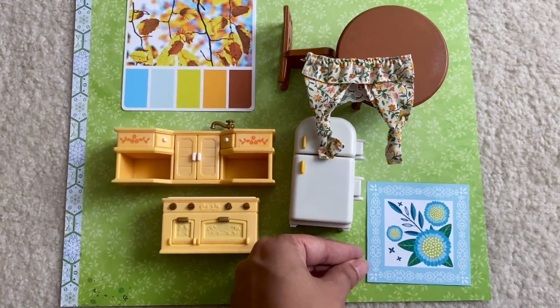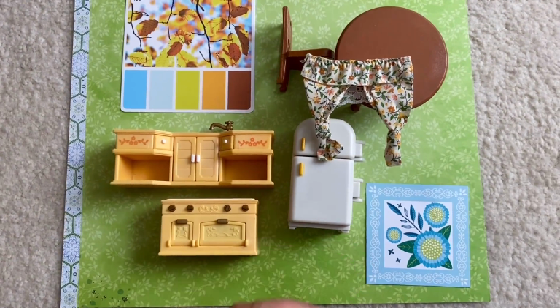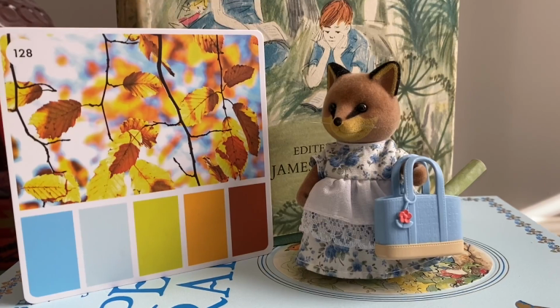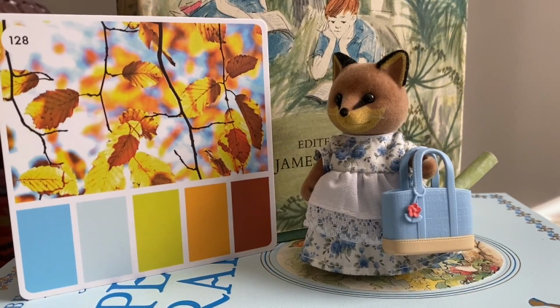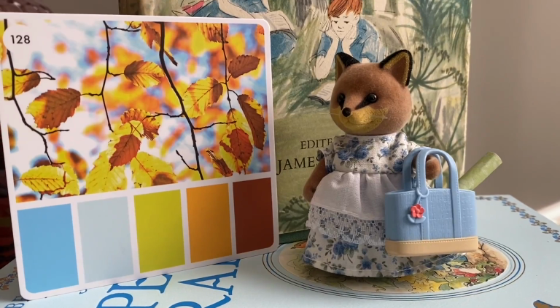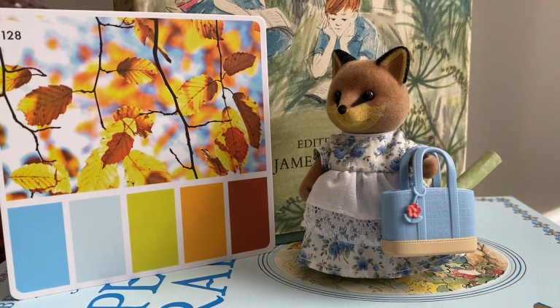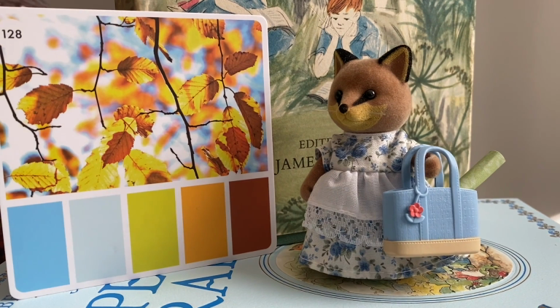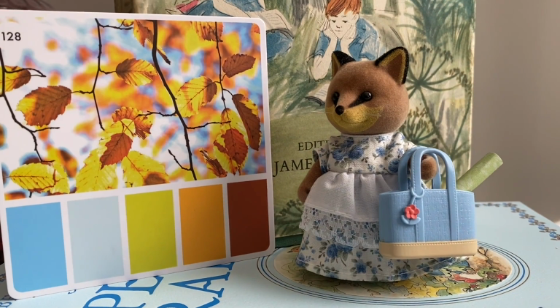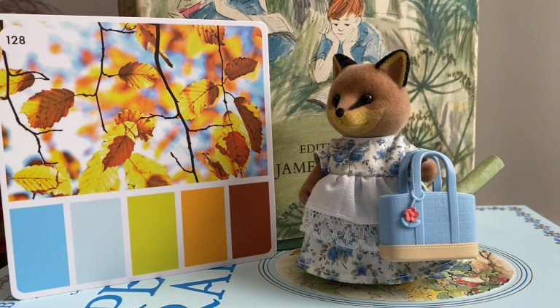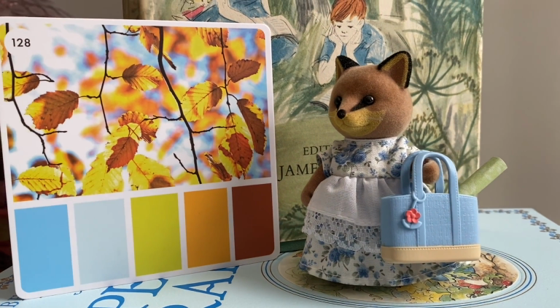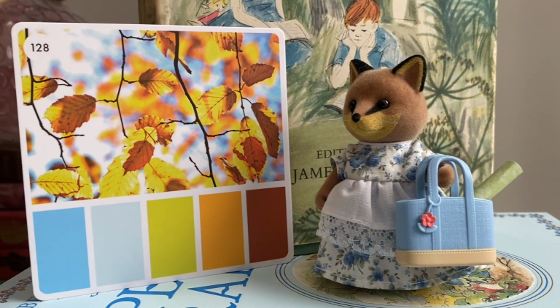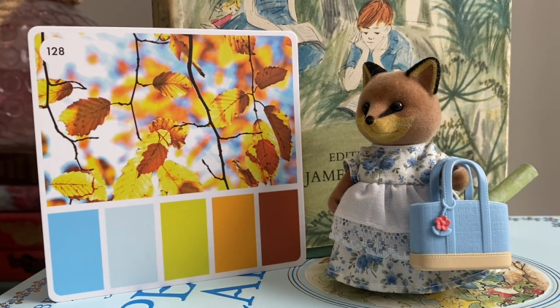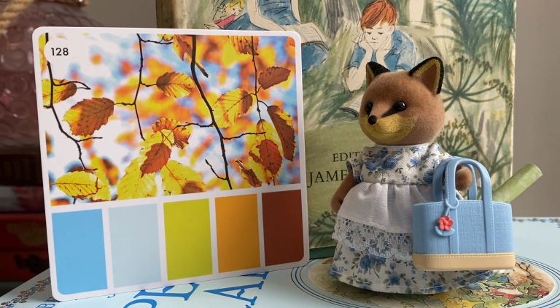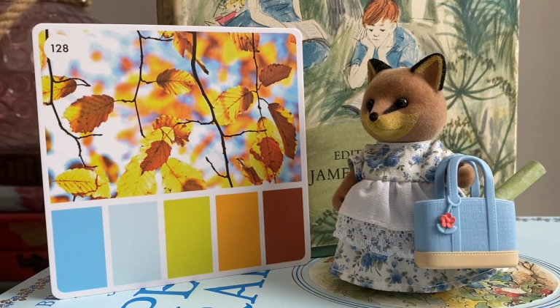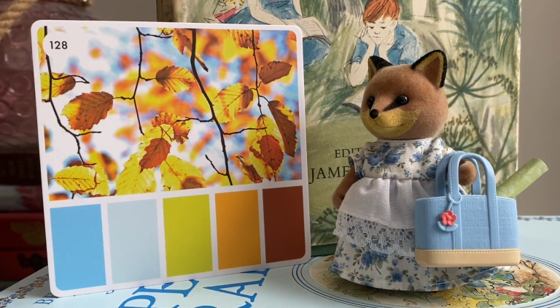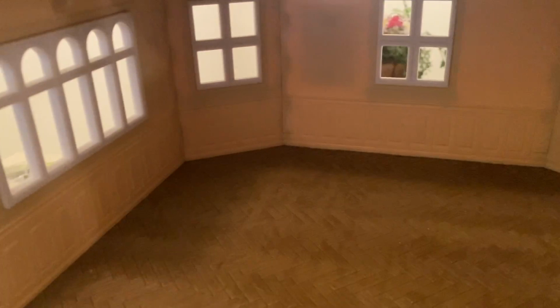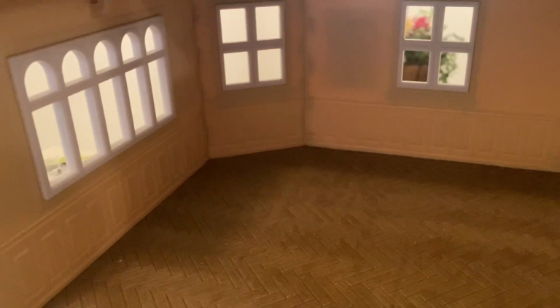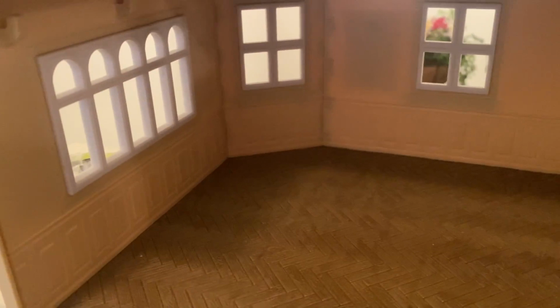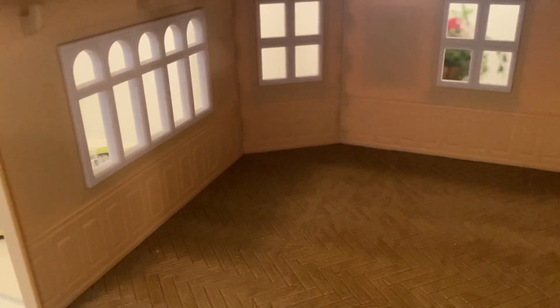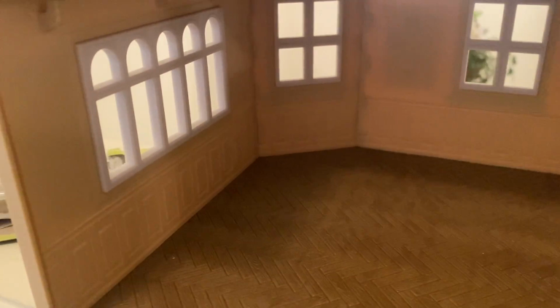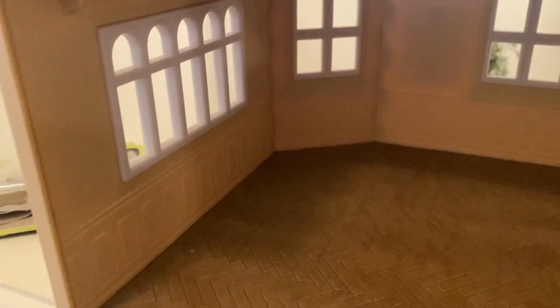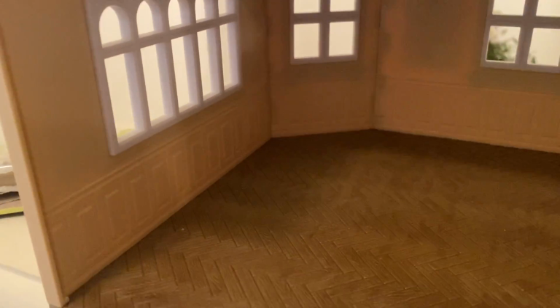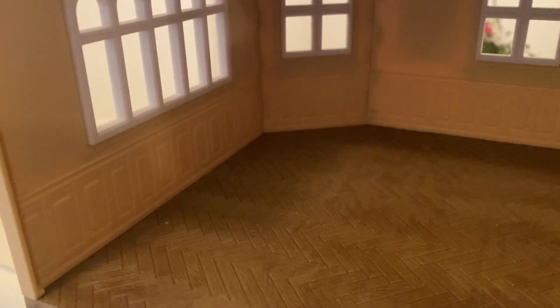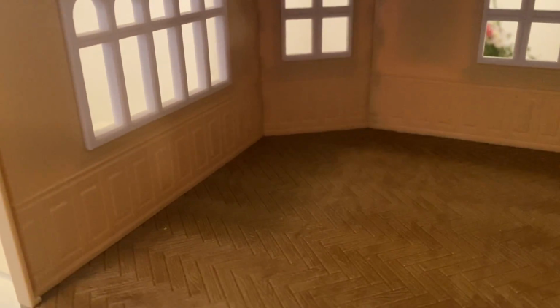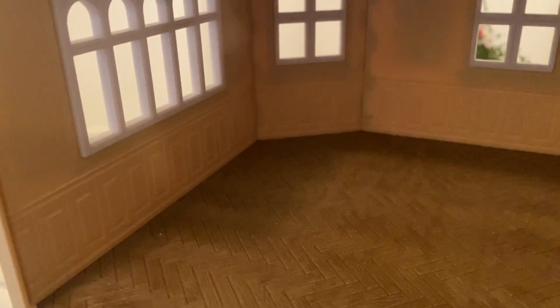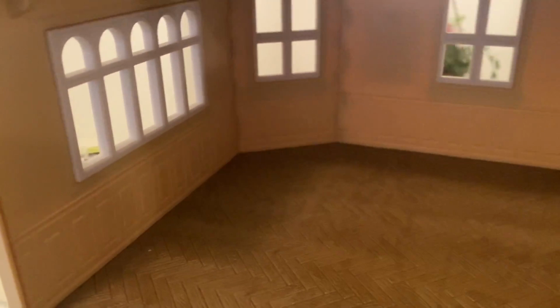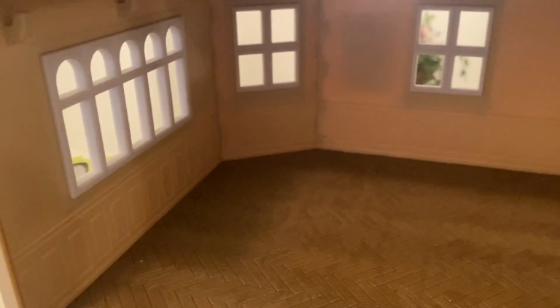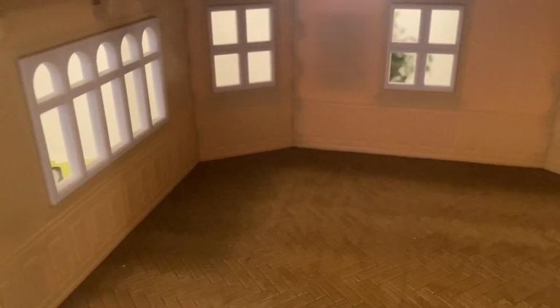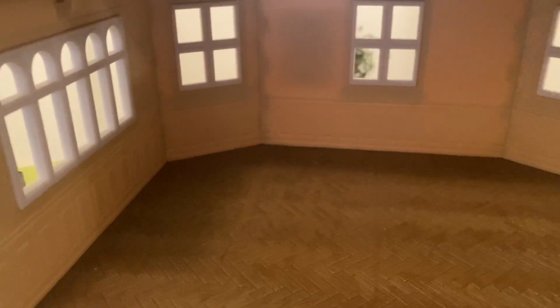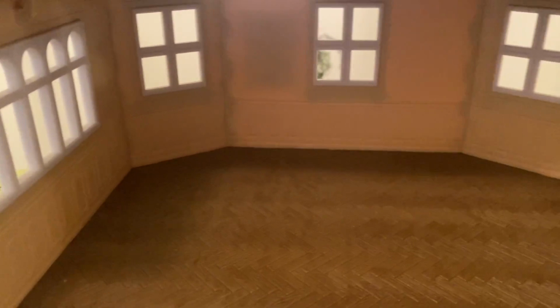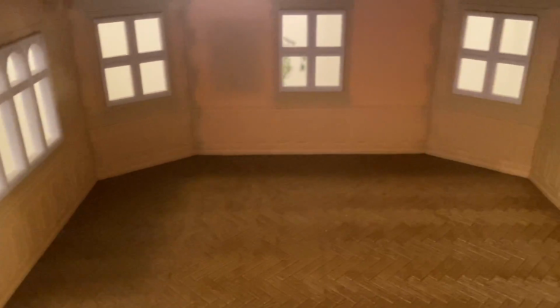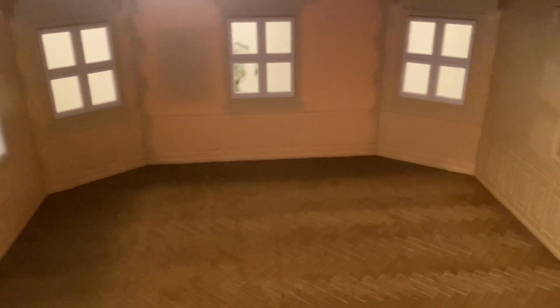It's always a hustle and bustle for Rosalind so let's get to work. First step is to get the wallpaper hung.